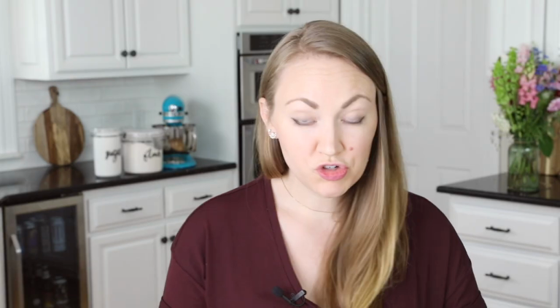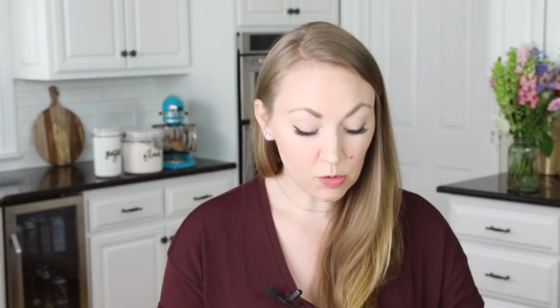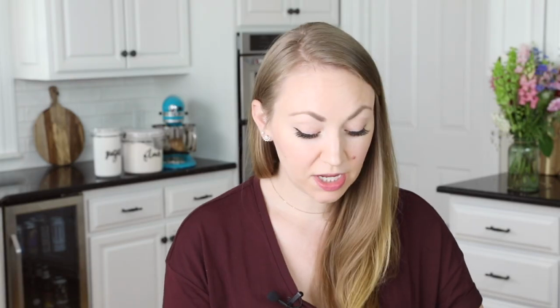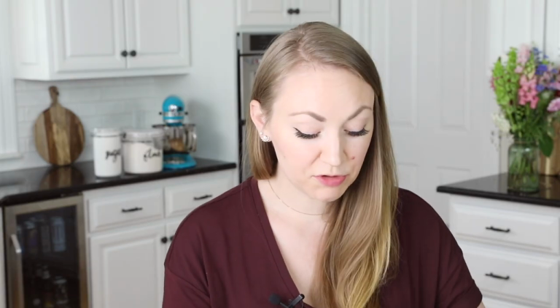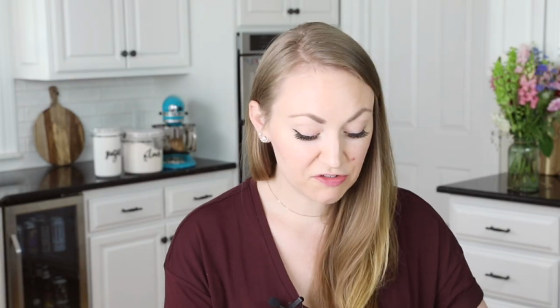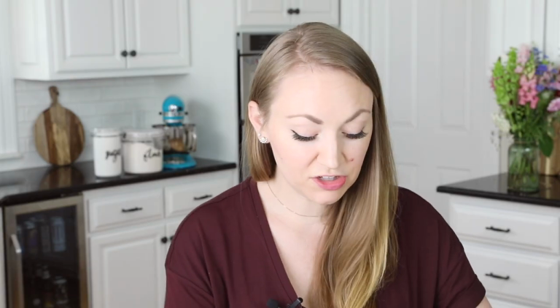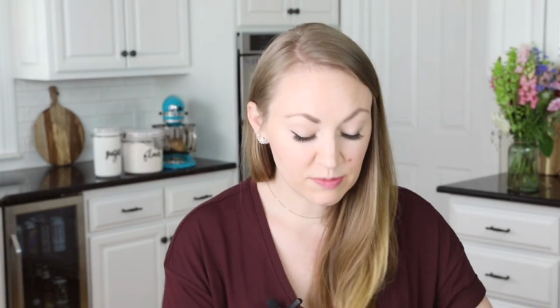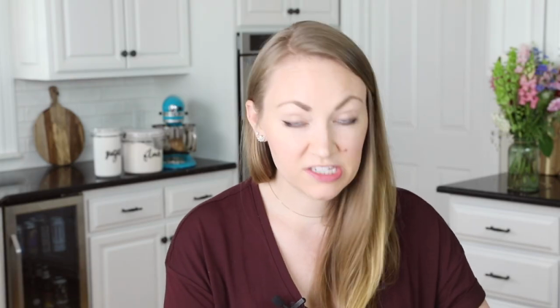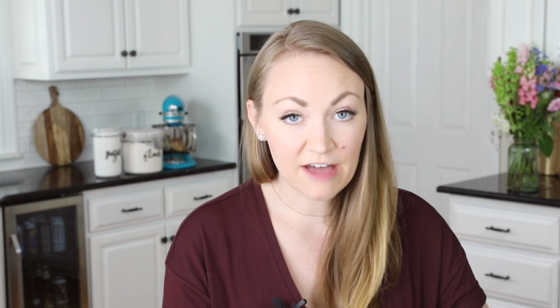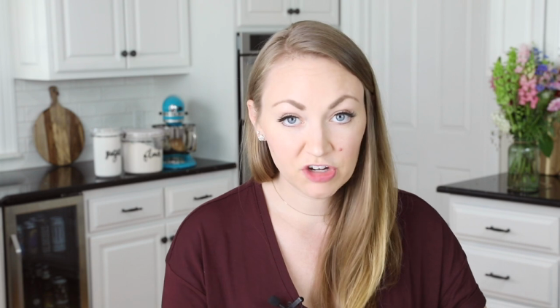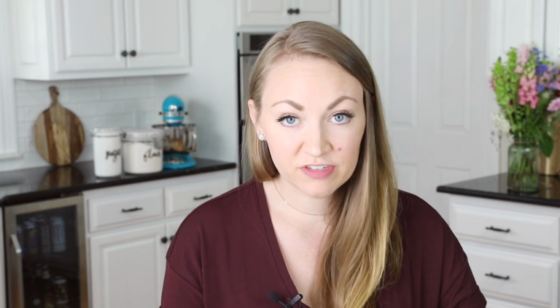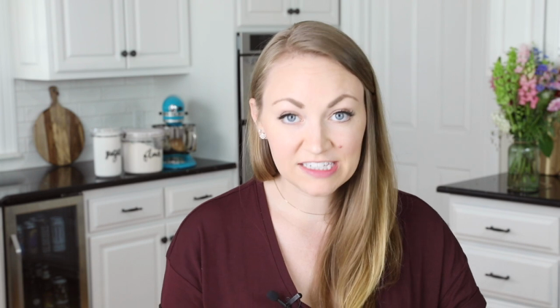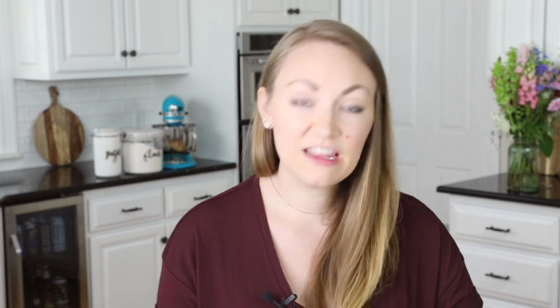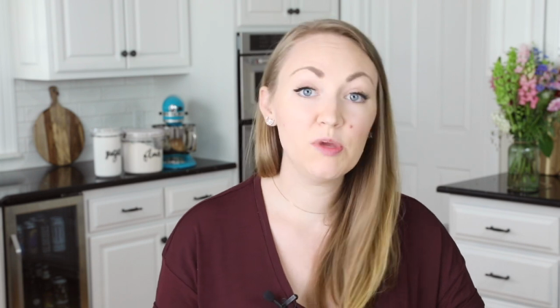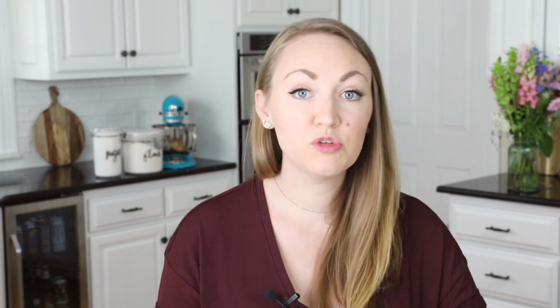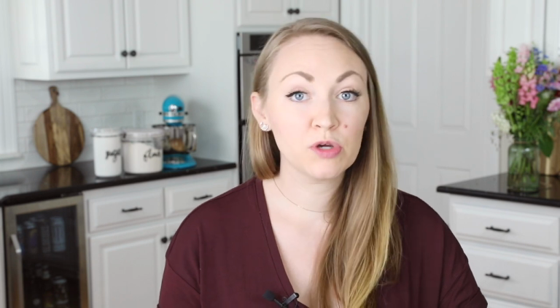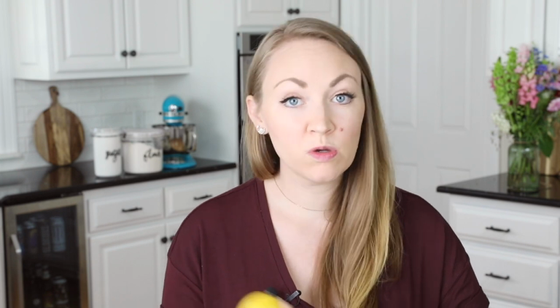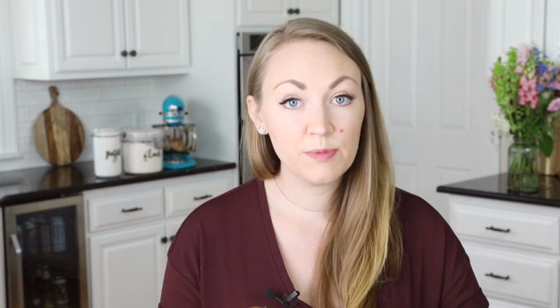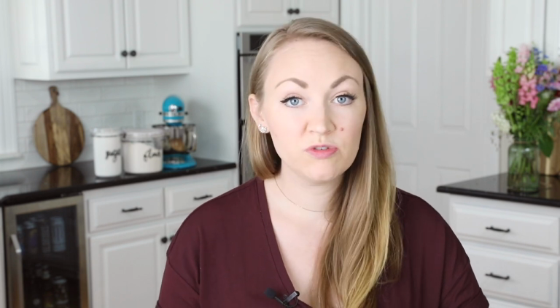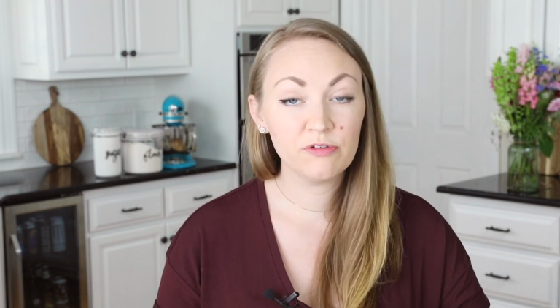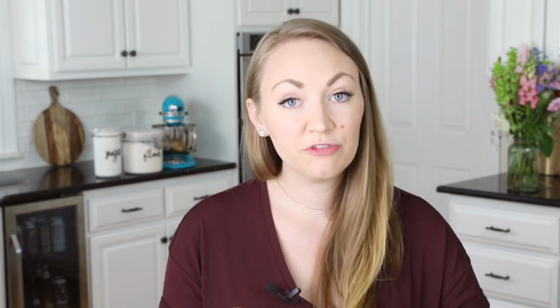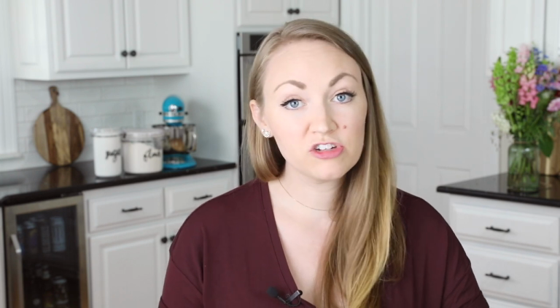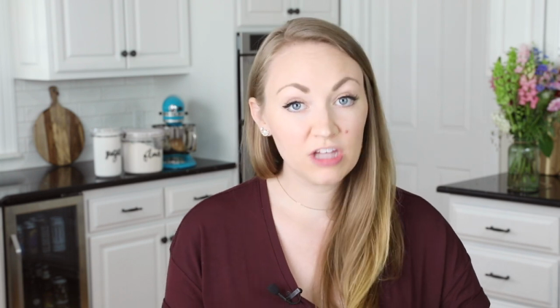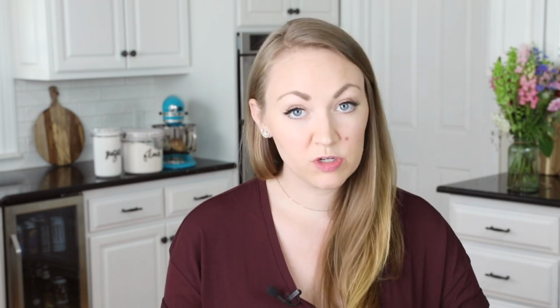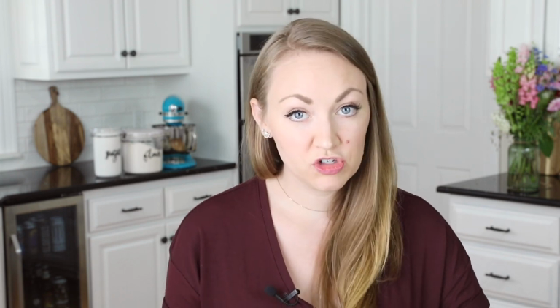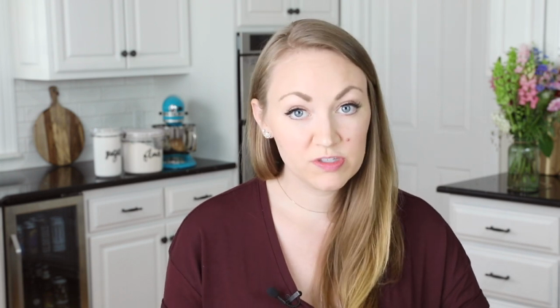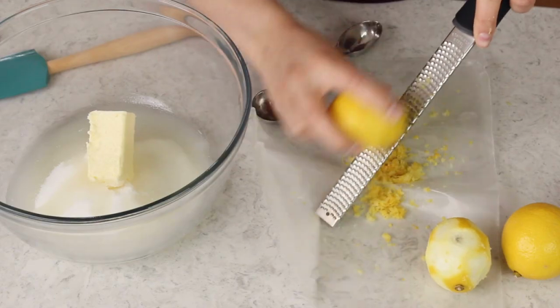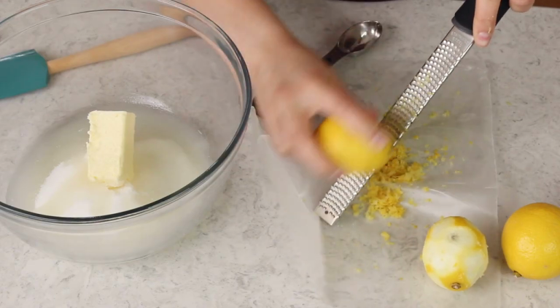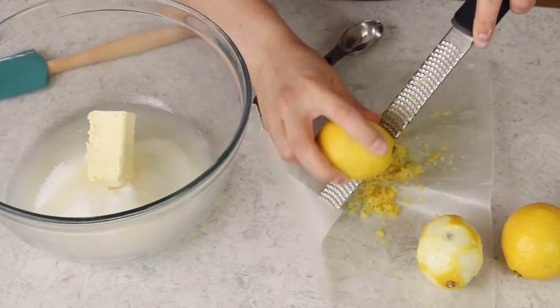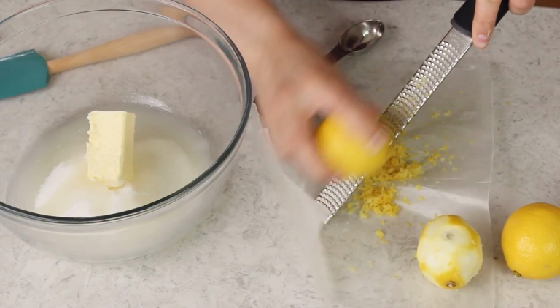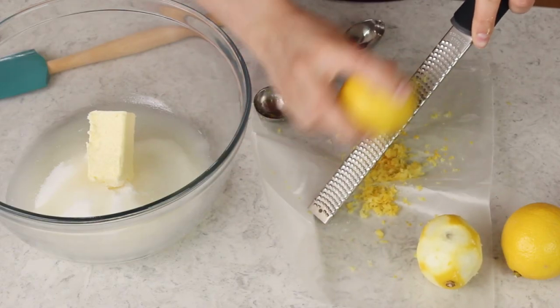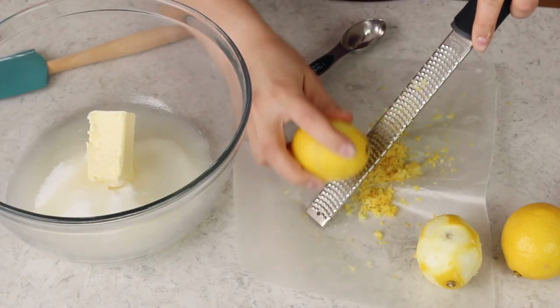Don't get rid of your lemons after you've zested them because we're going to be using fresh lemon juice in this recipe as well.